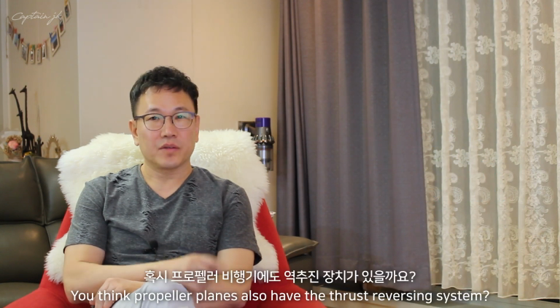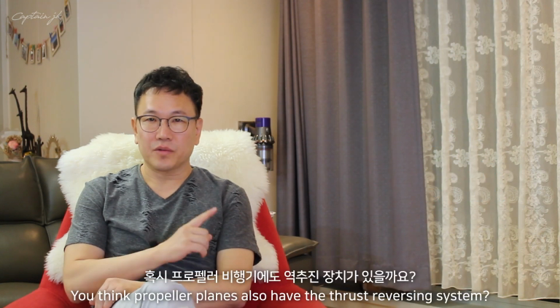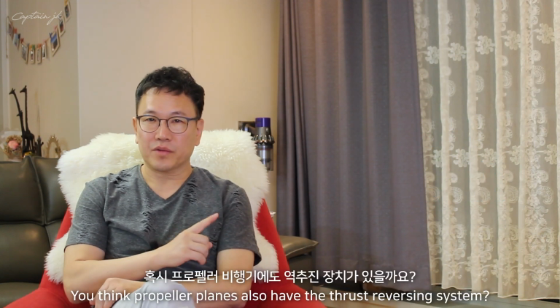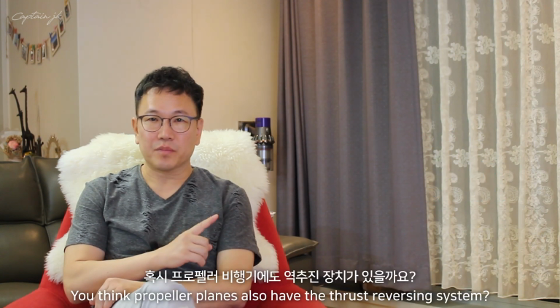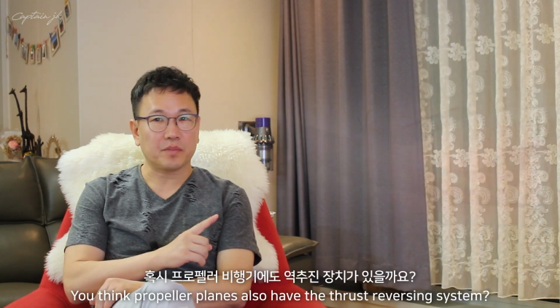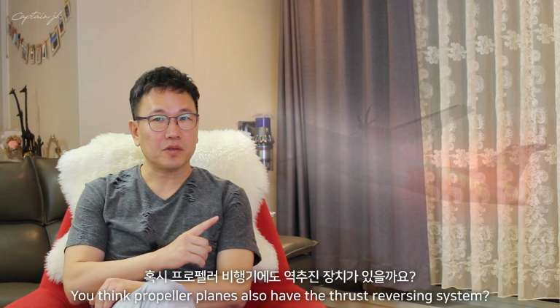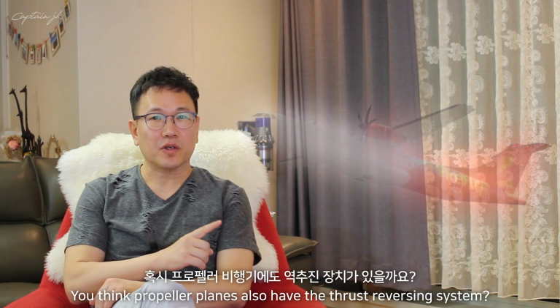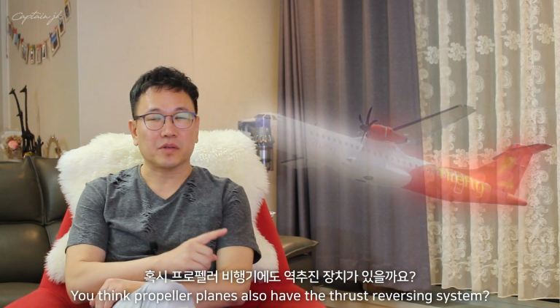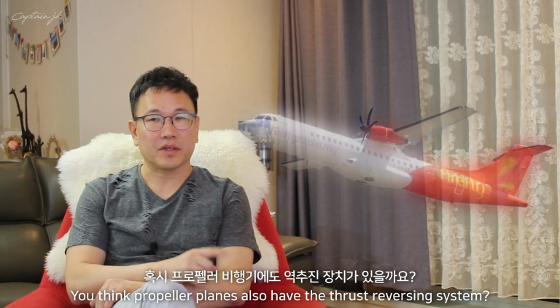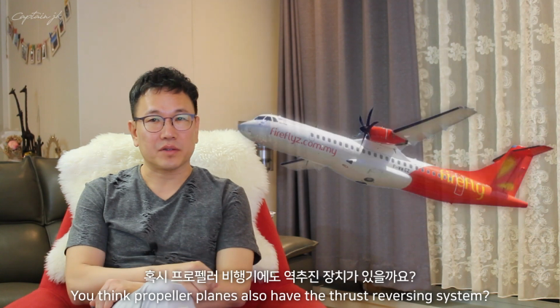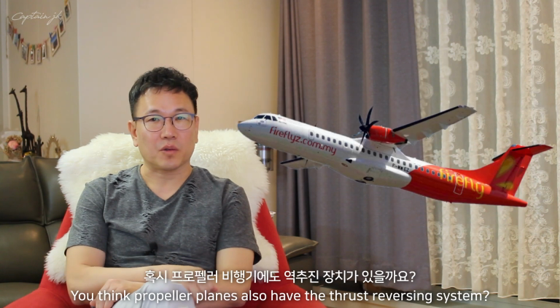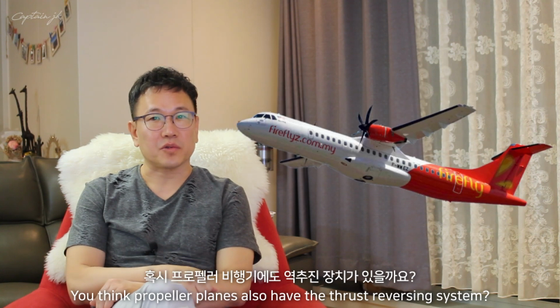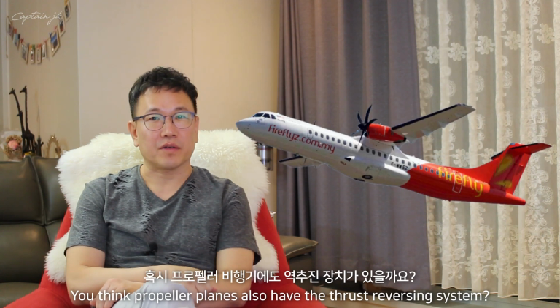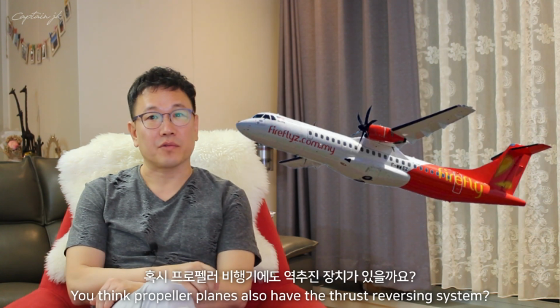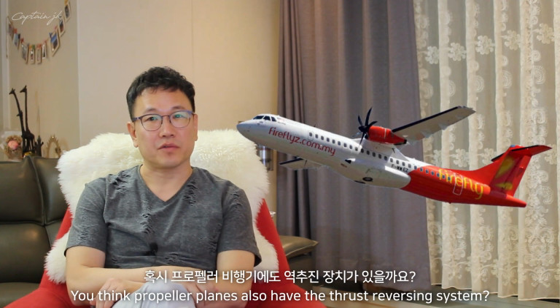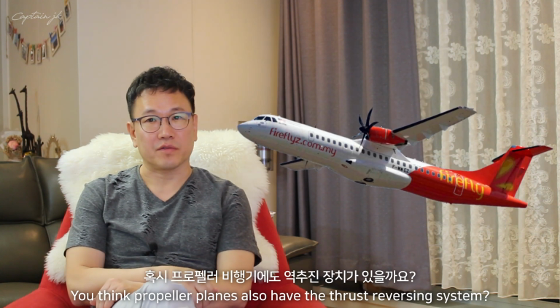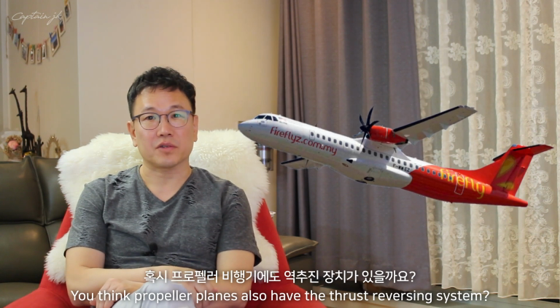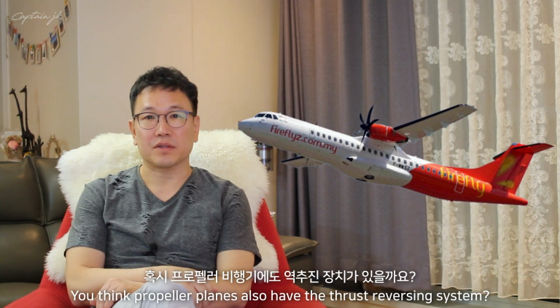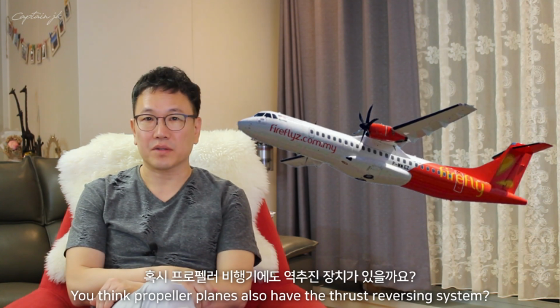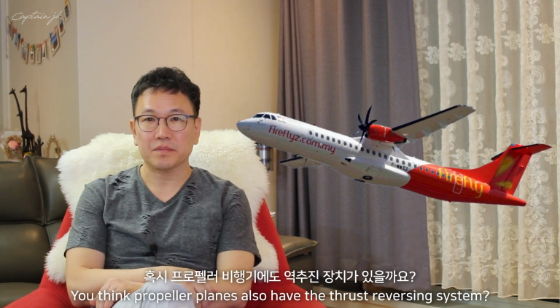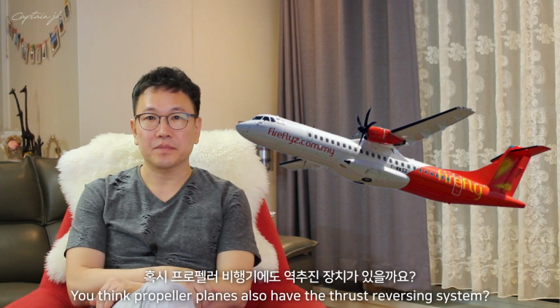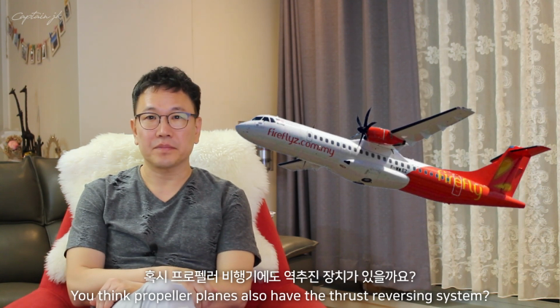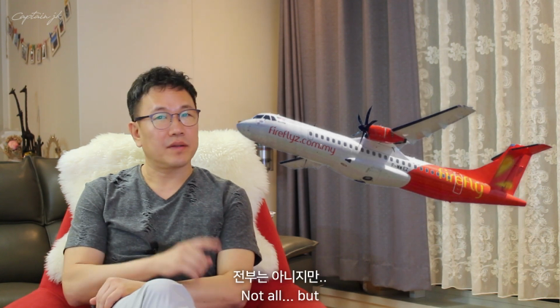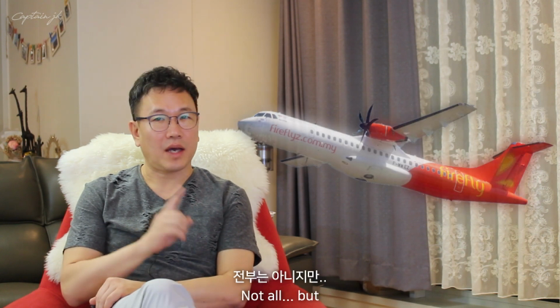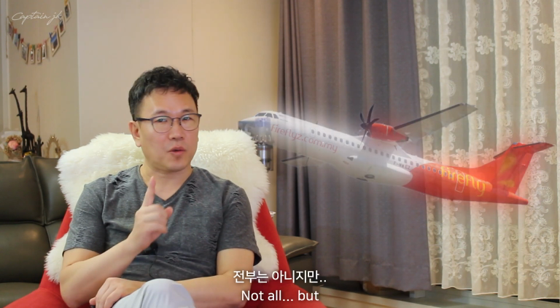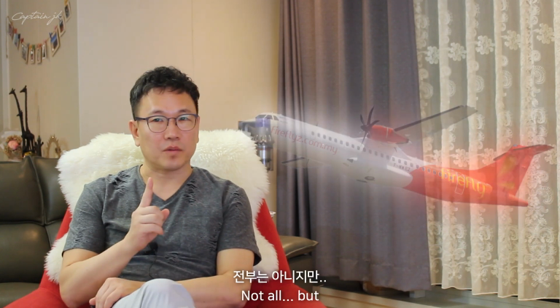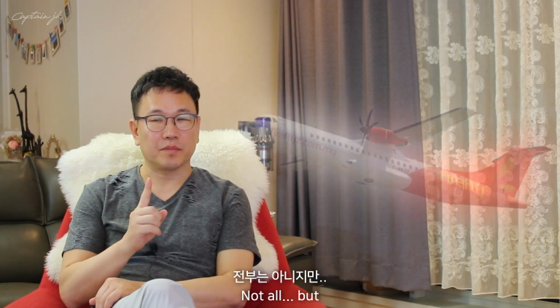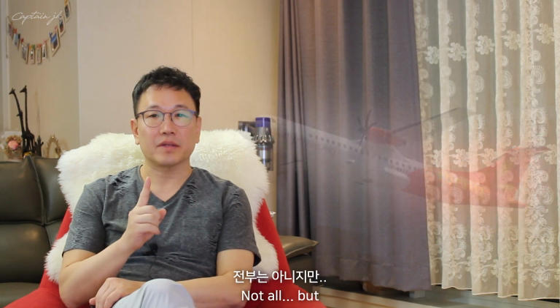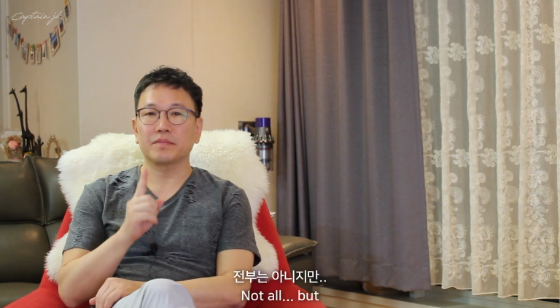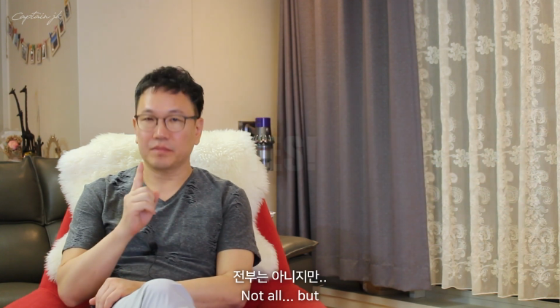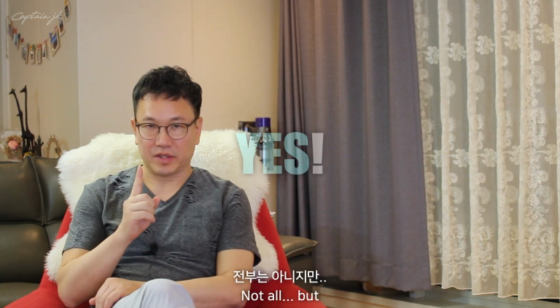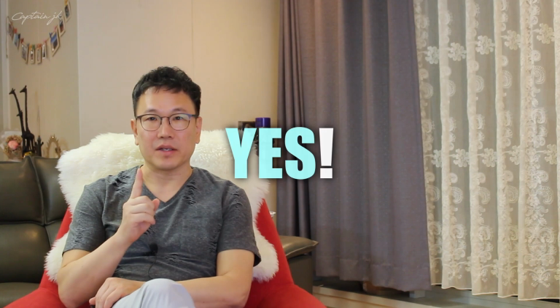Do you think propeller airplanes also have a thrust reversing system? Not all of them, but yes.